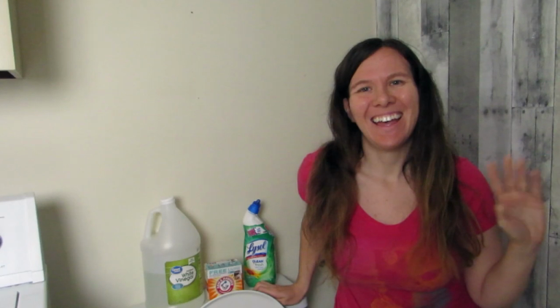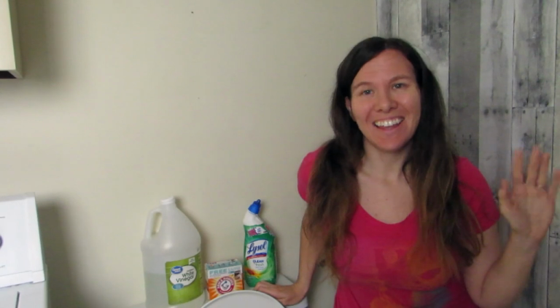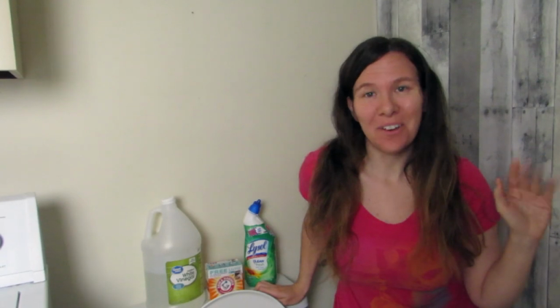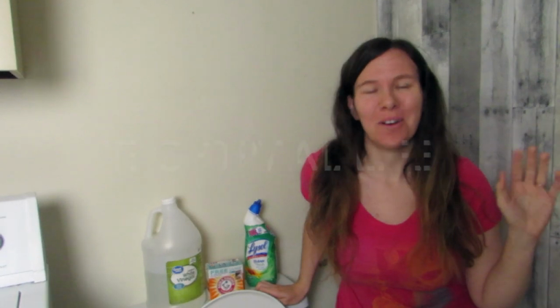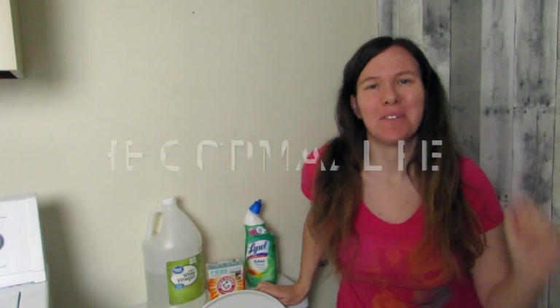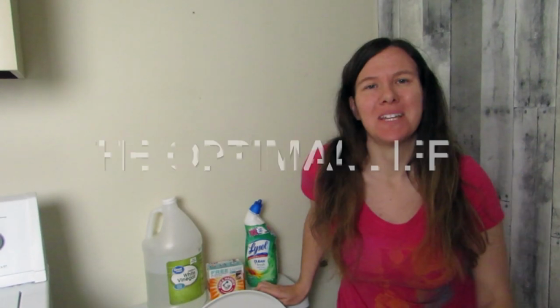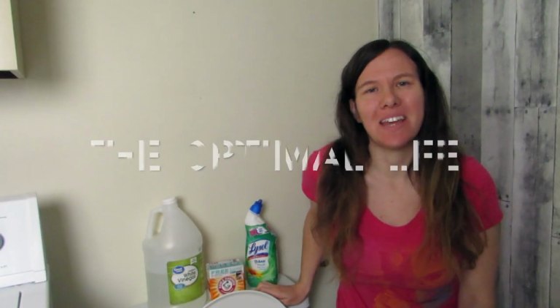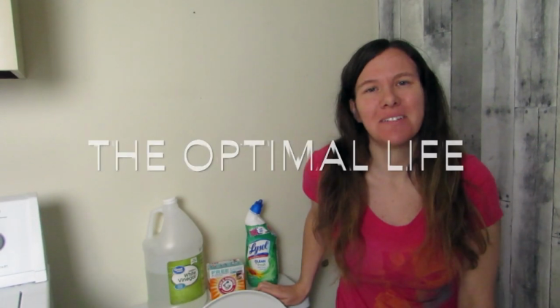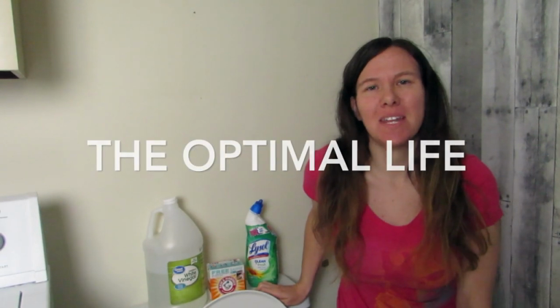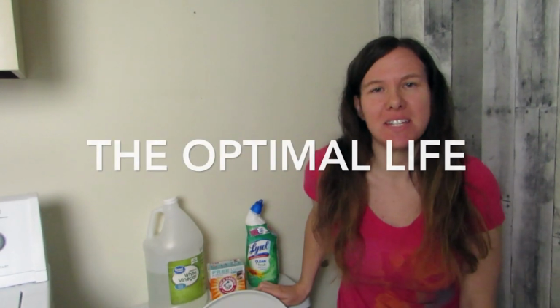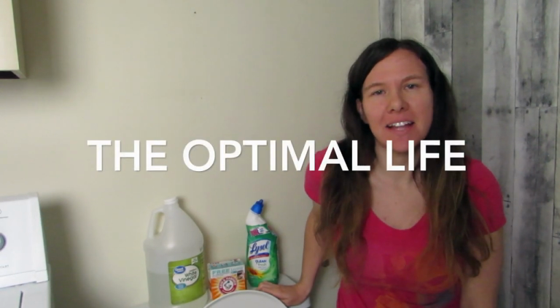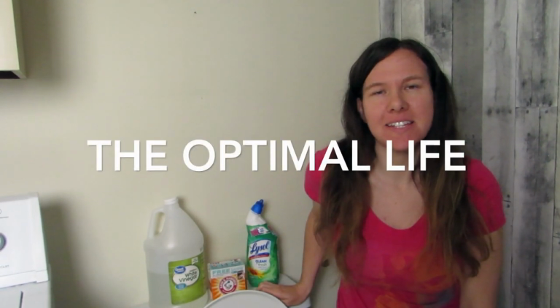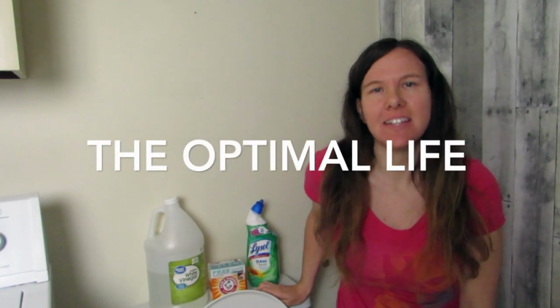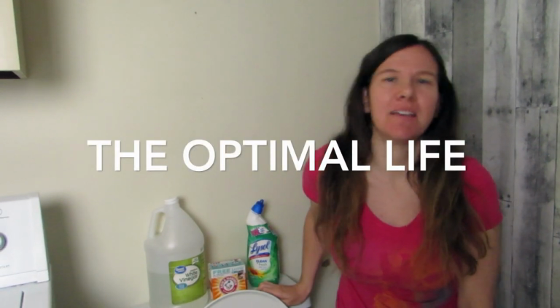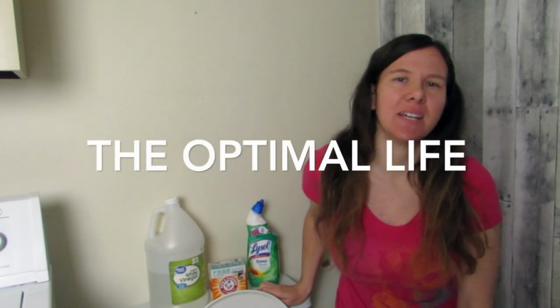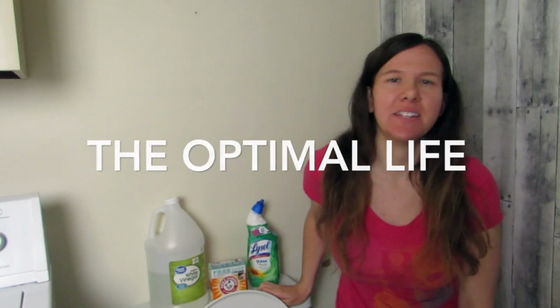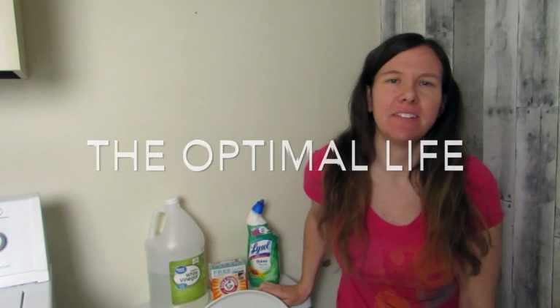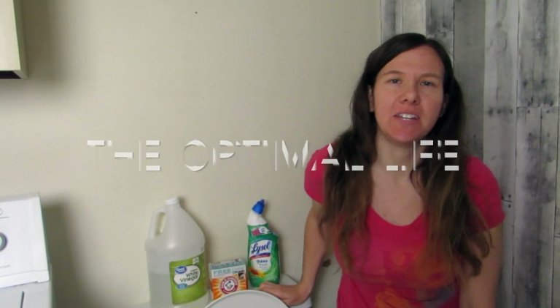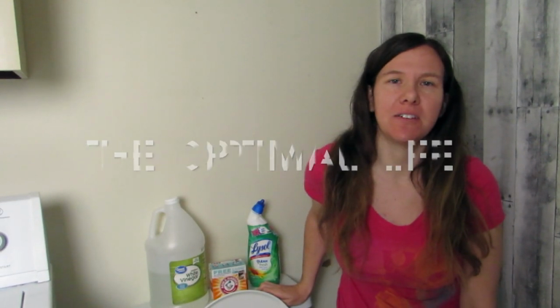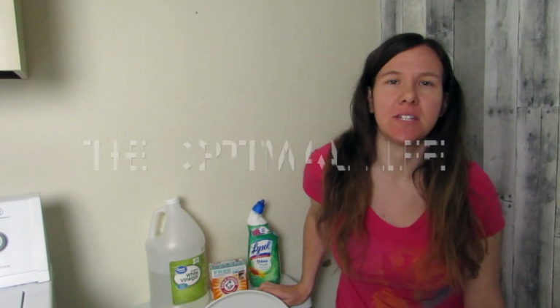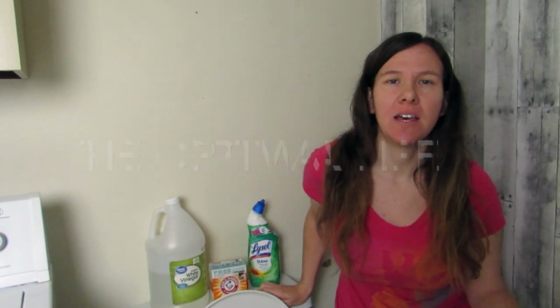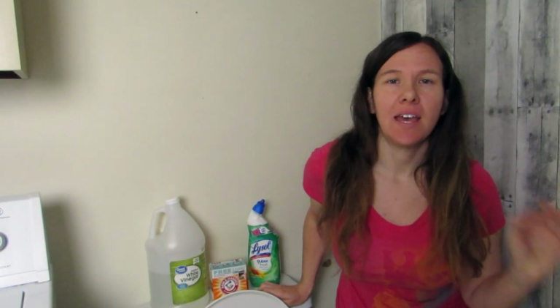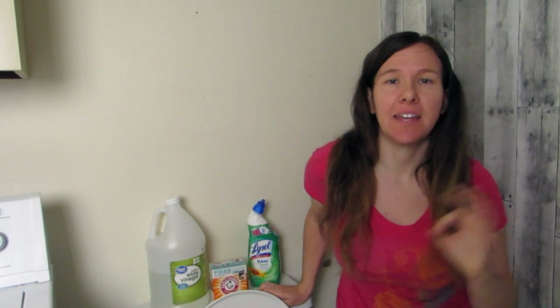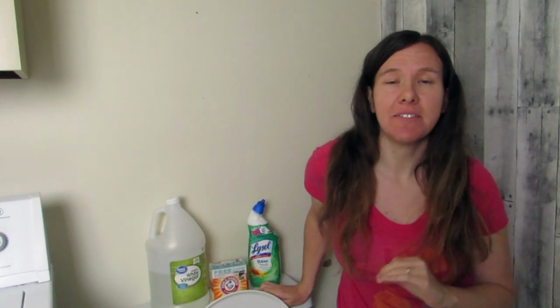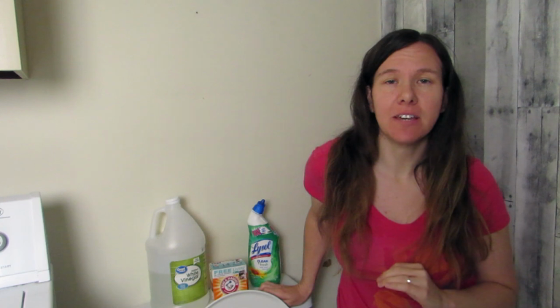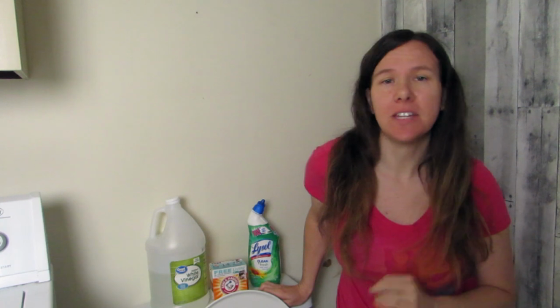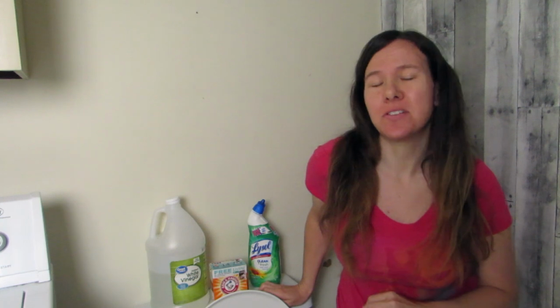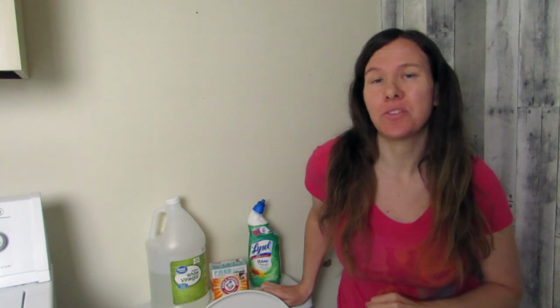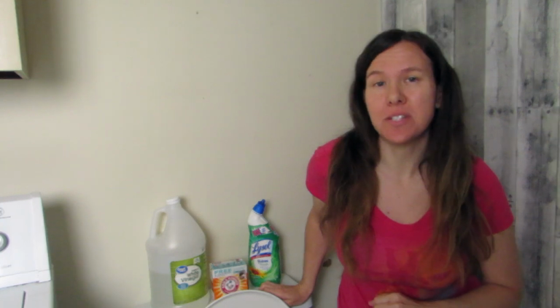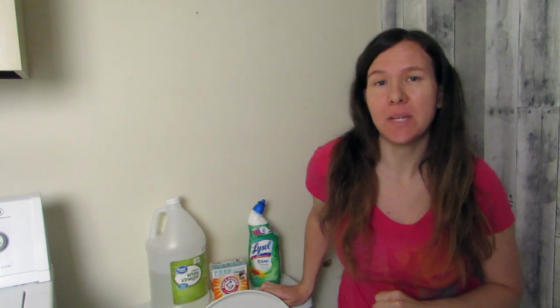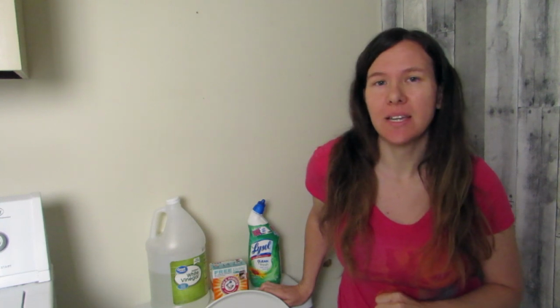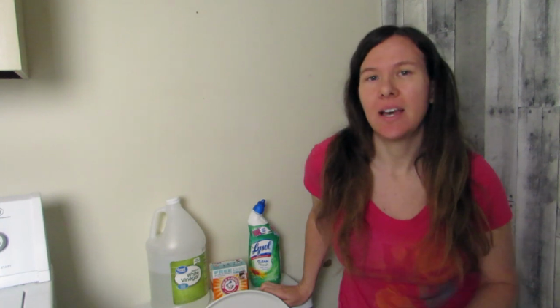Hello! Welcome to my channel. My name is Allison. I make cleaning videos and lifestyle videos twice a week.